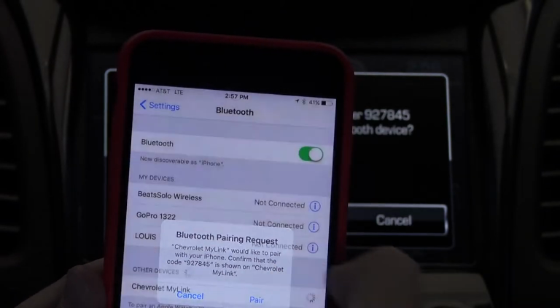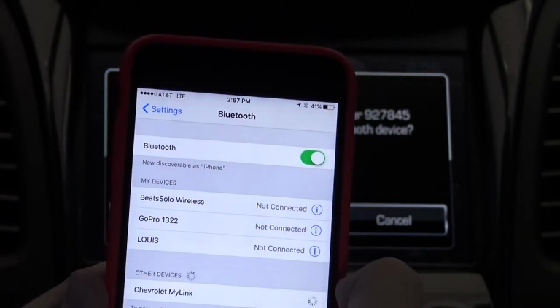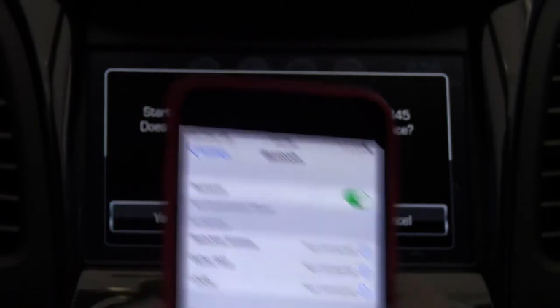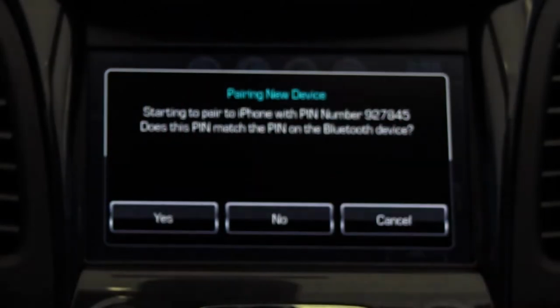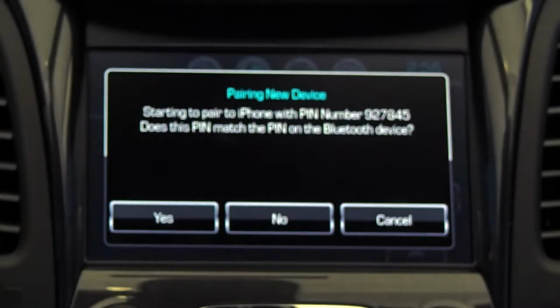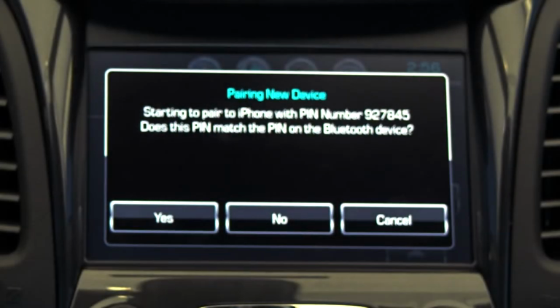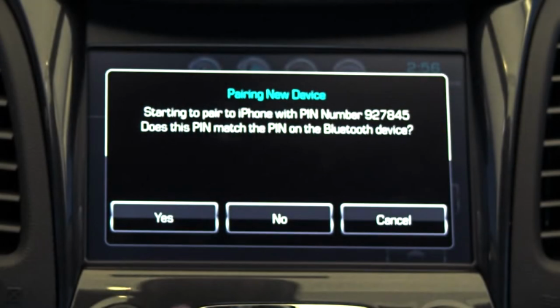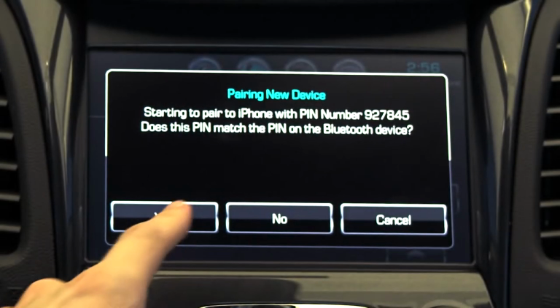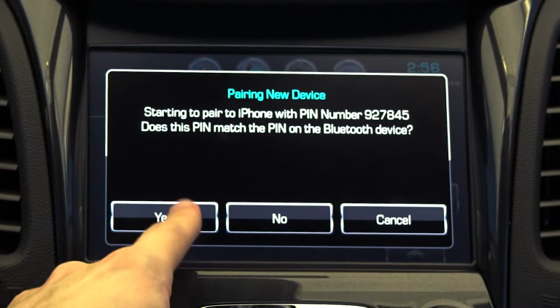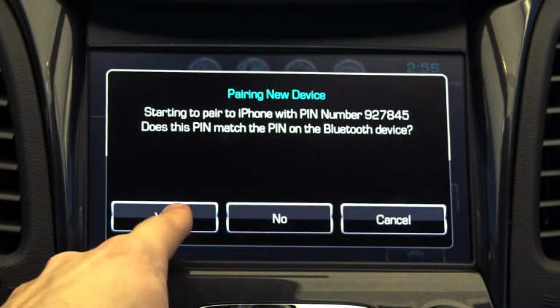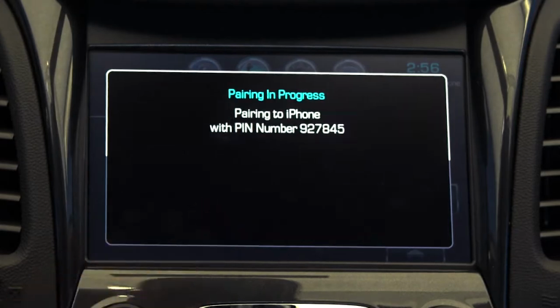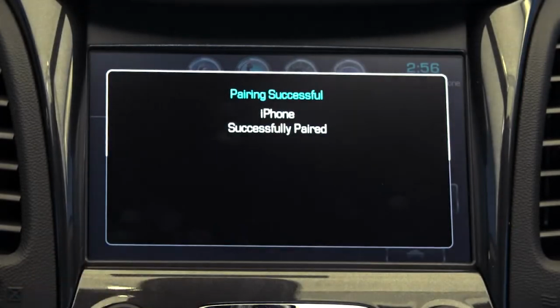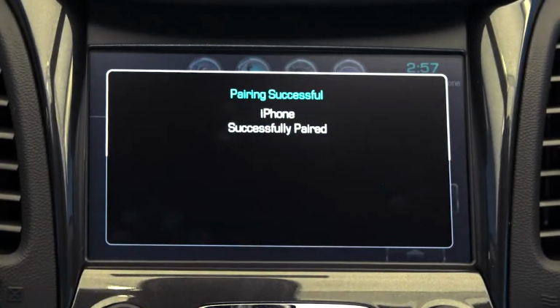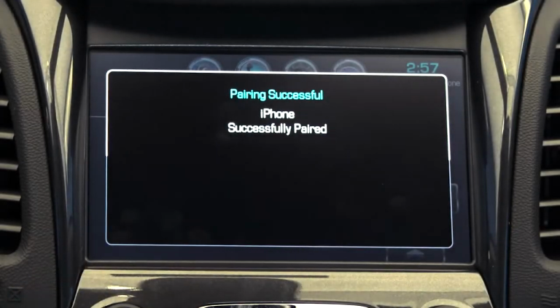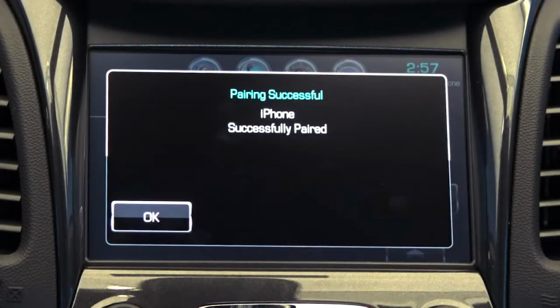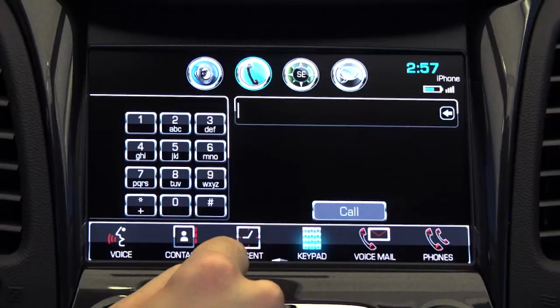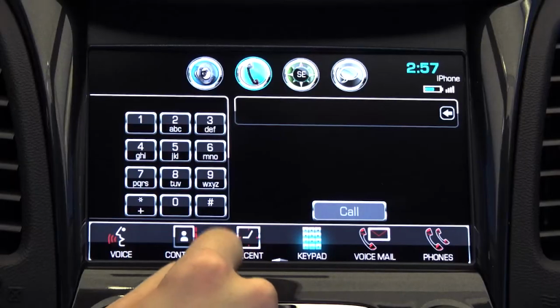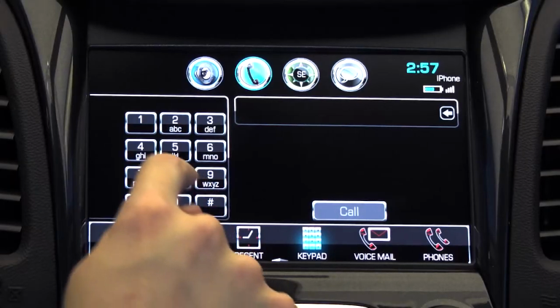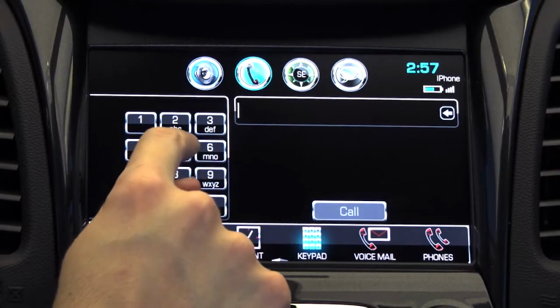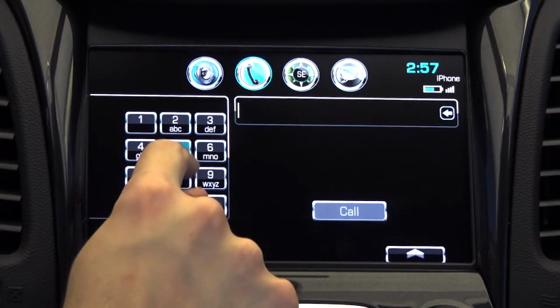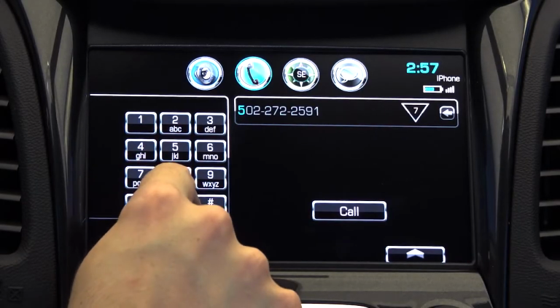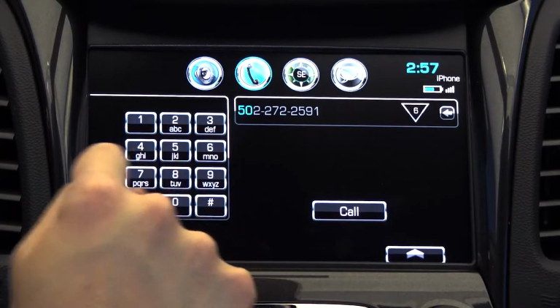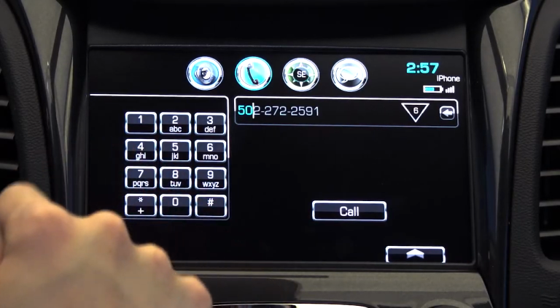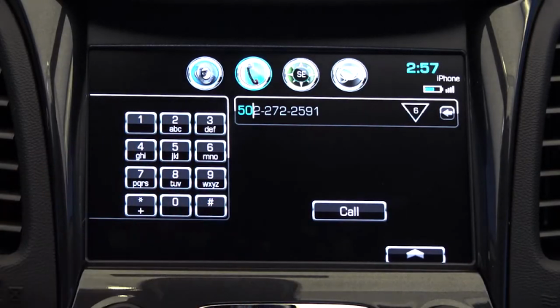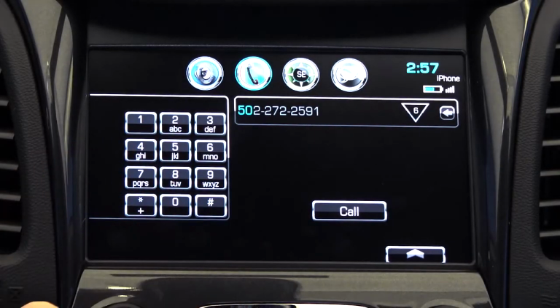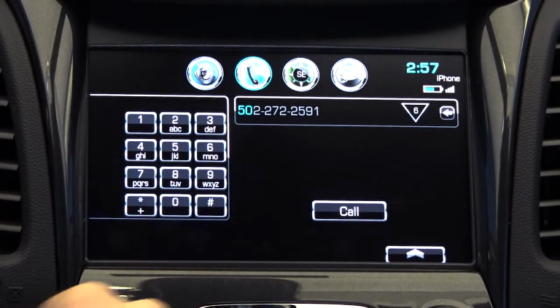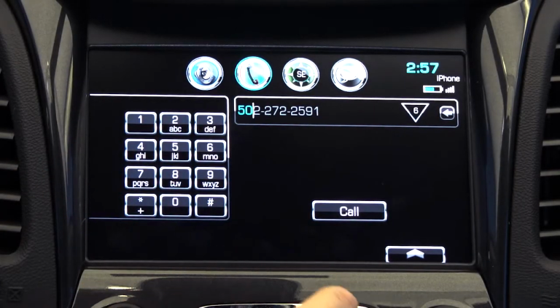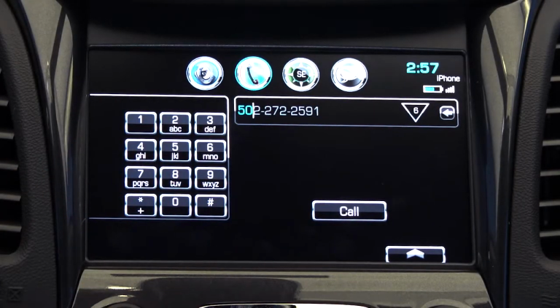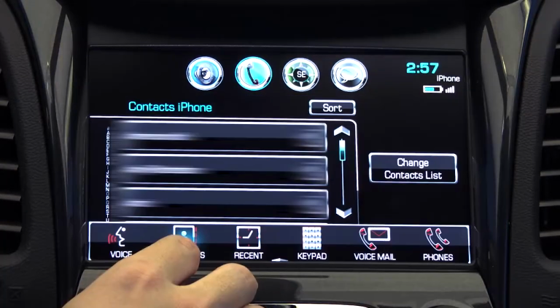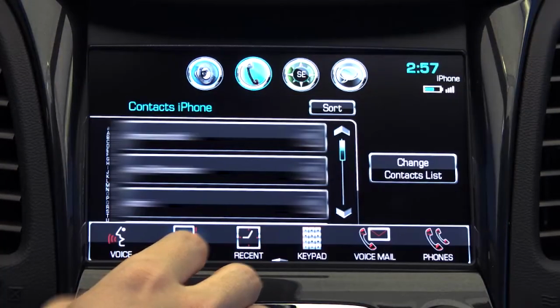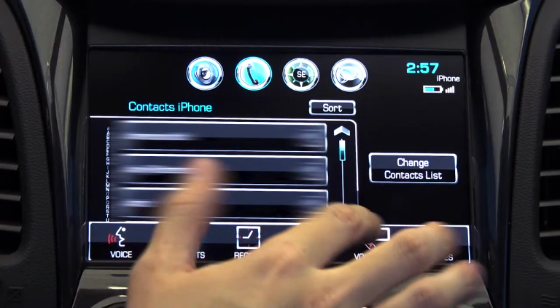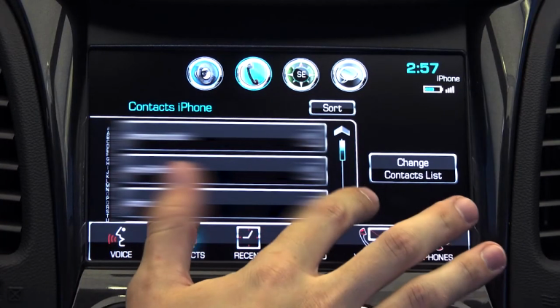Once the devices are paired, you can use the console menu to enter a number, access your phone book, or view your incoming, outgoing, or missed calls.